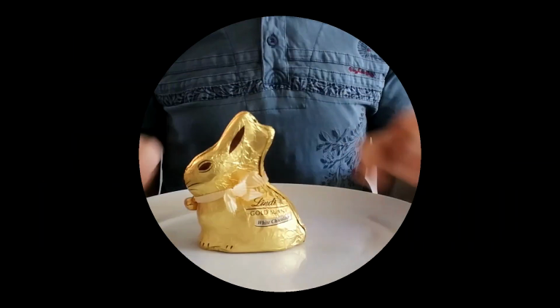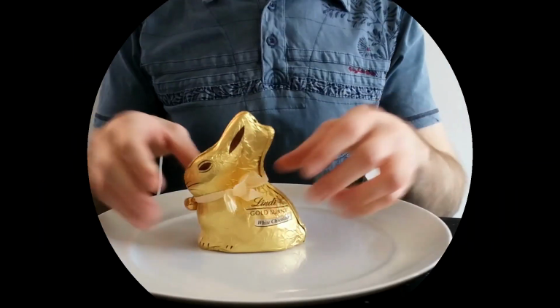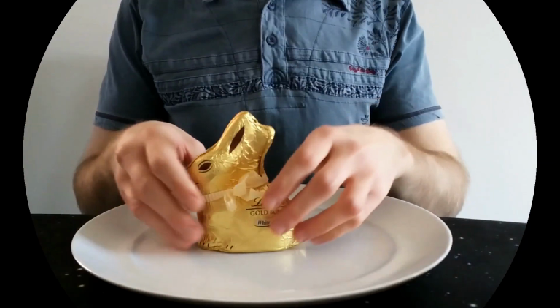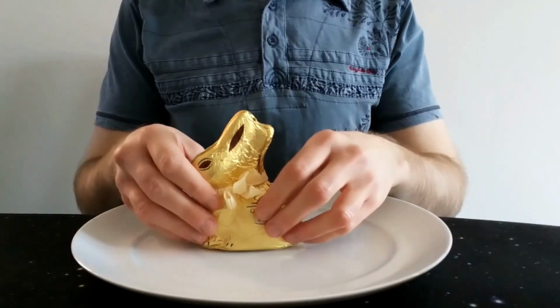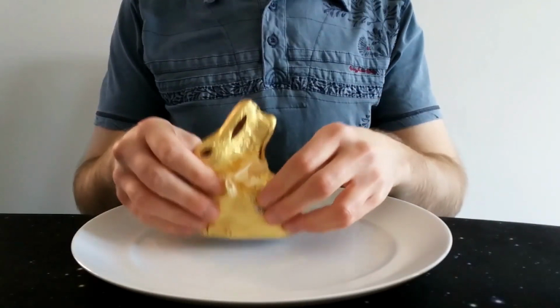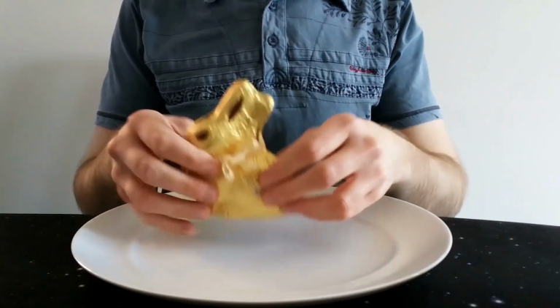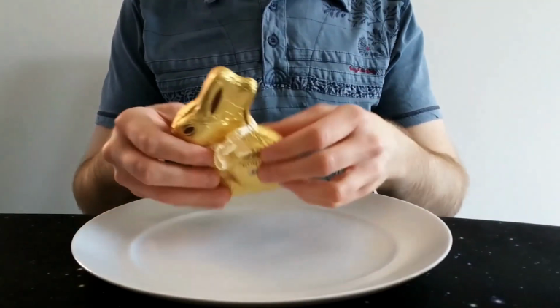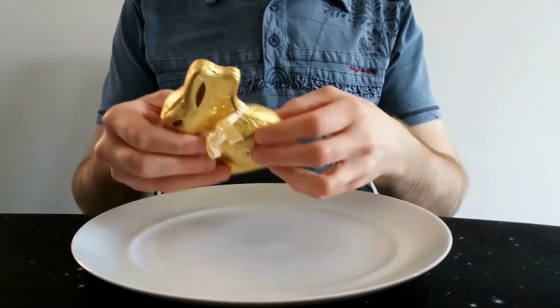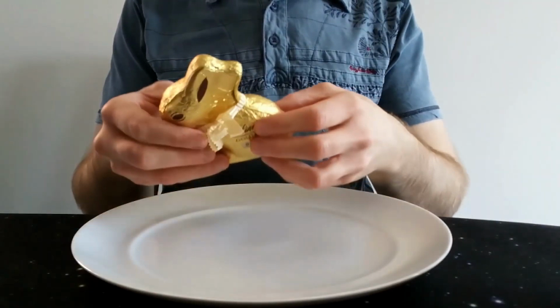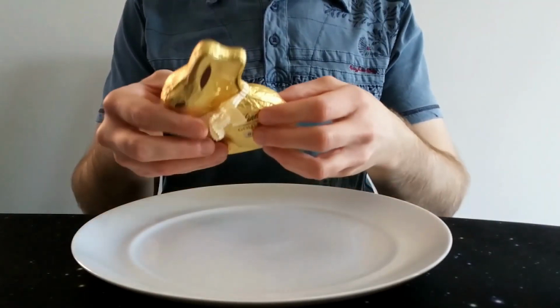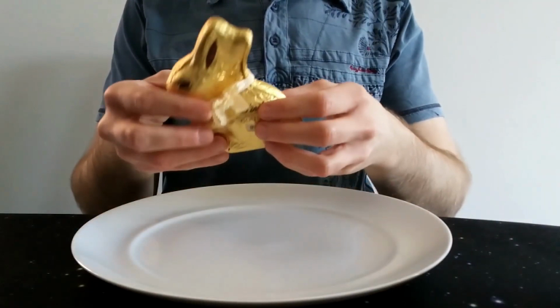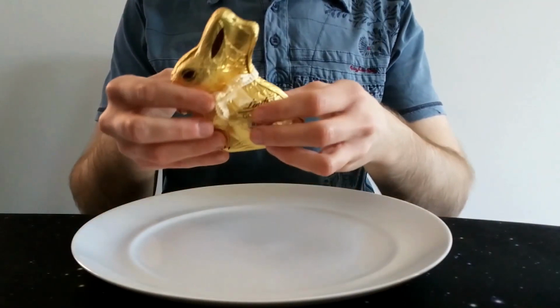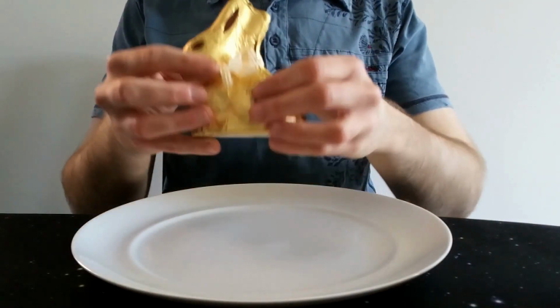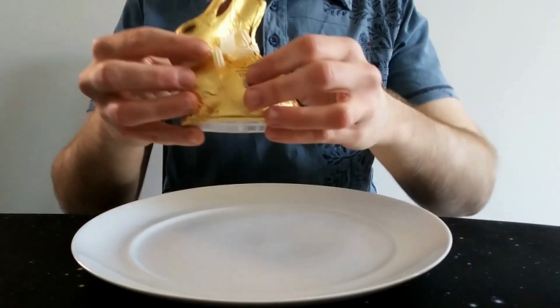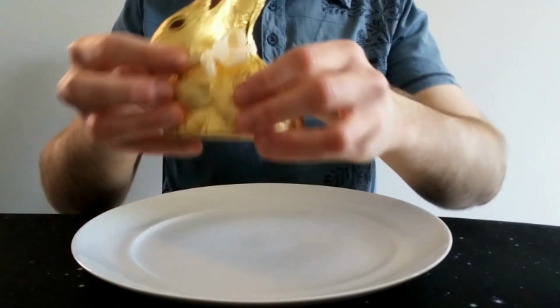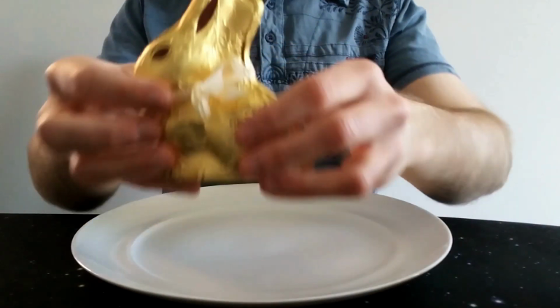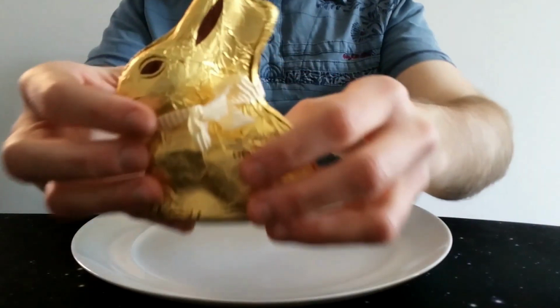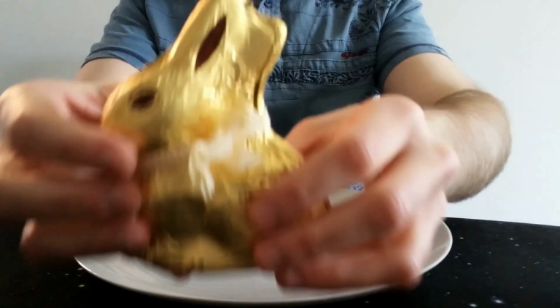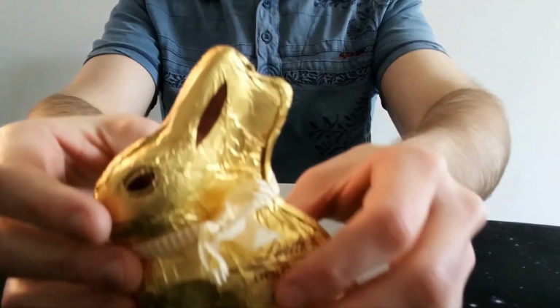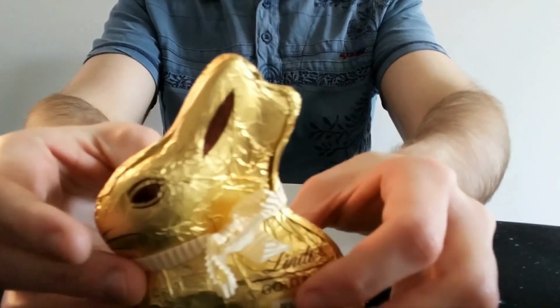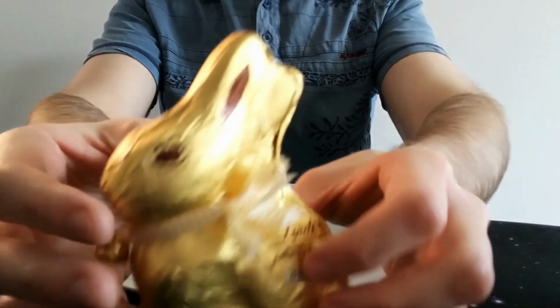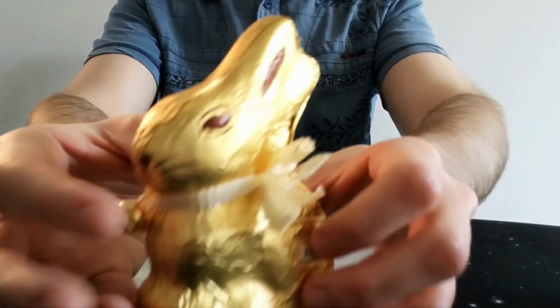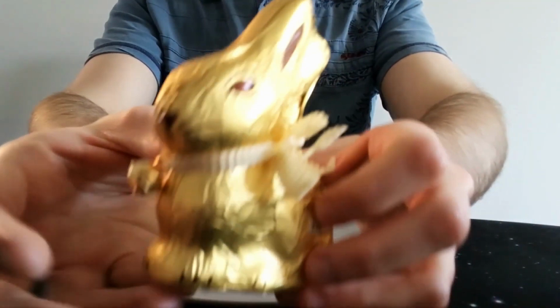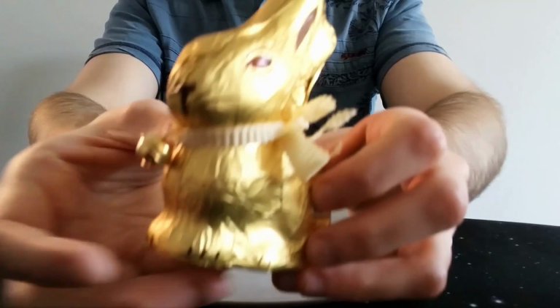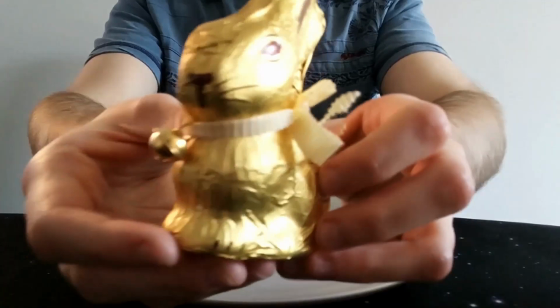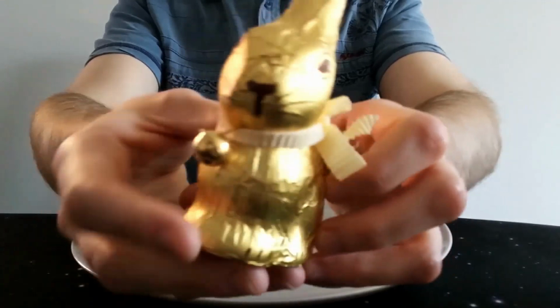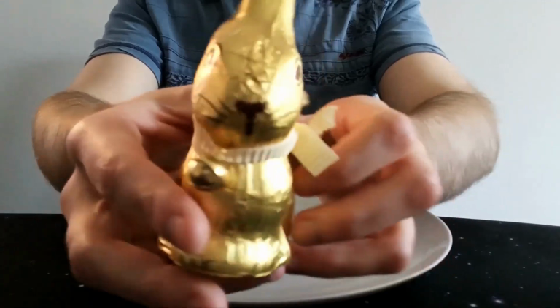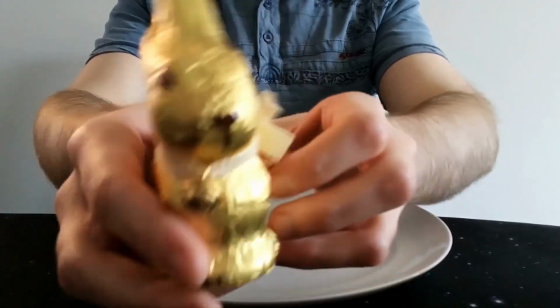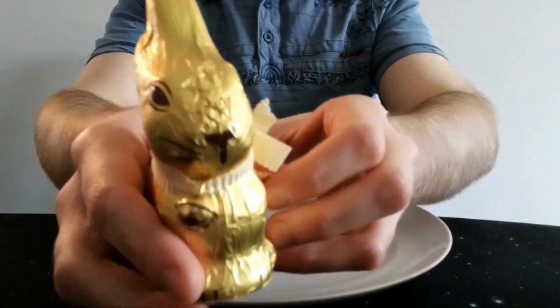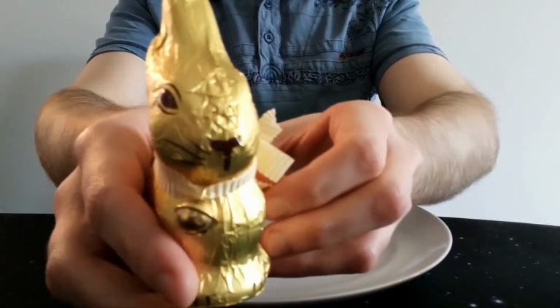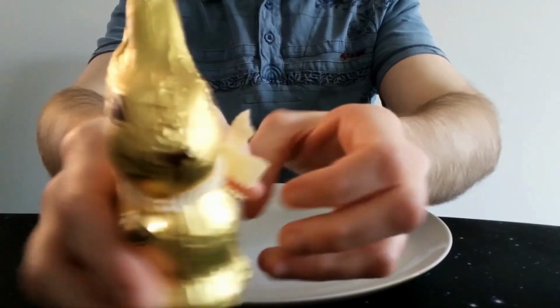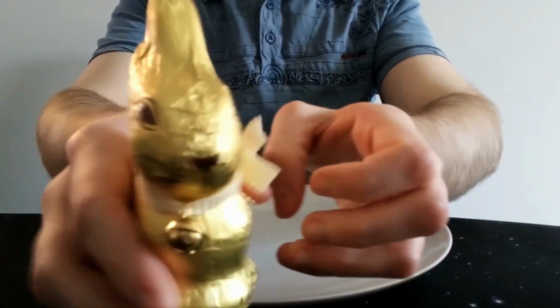Hello everyone, Chocolaboot here for another video review. This time we have the Lindt White Chocolate Gold Bunny — it's got a little bell.